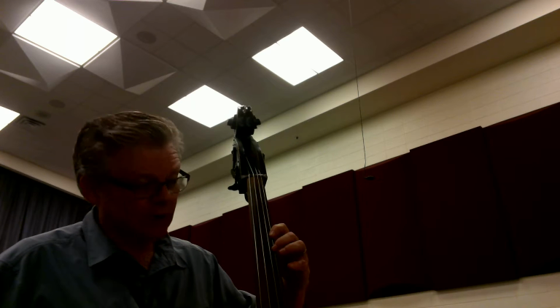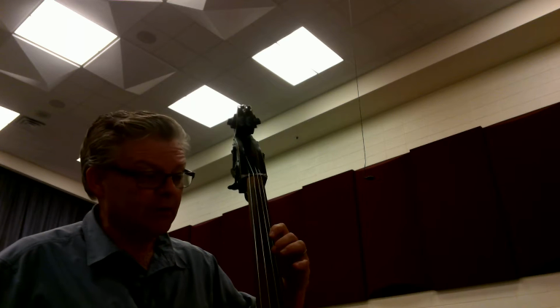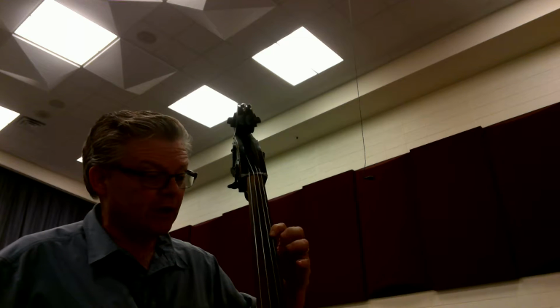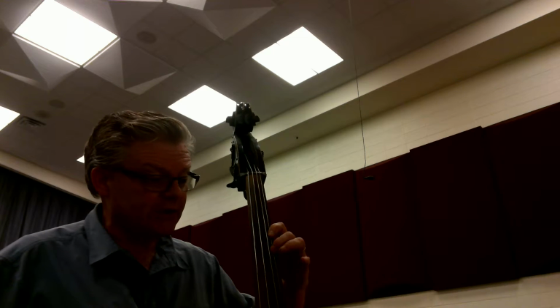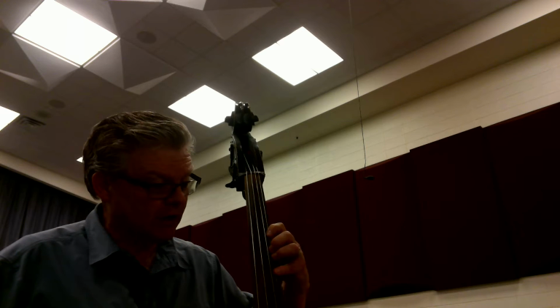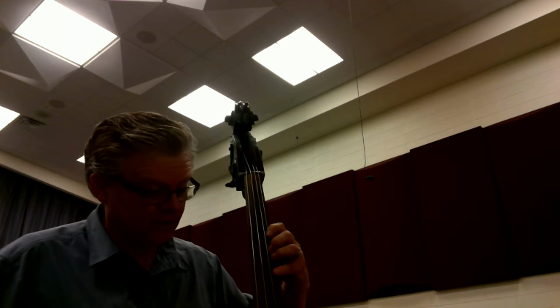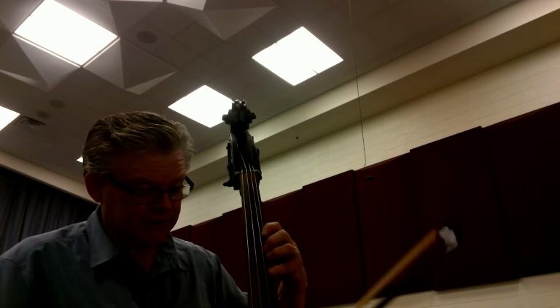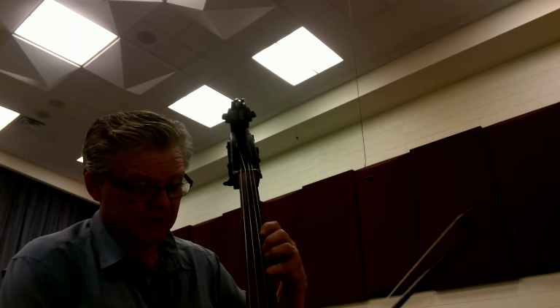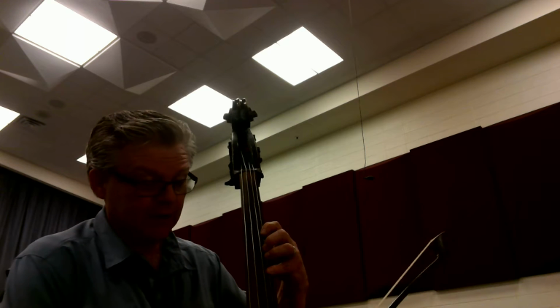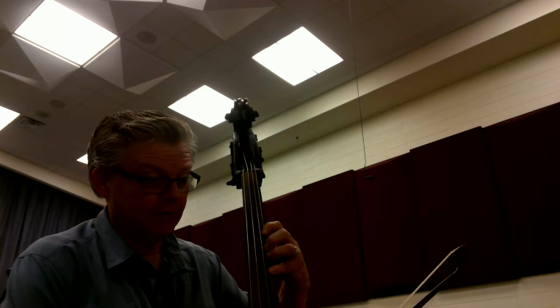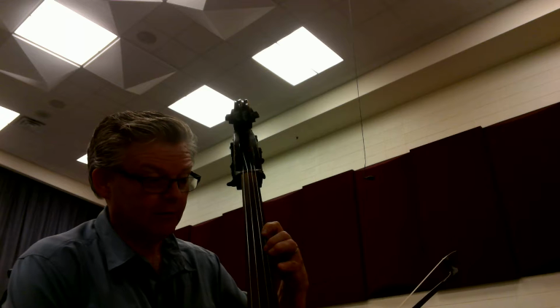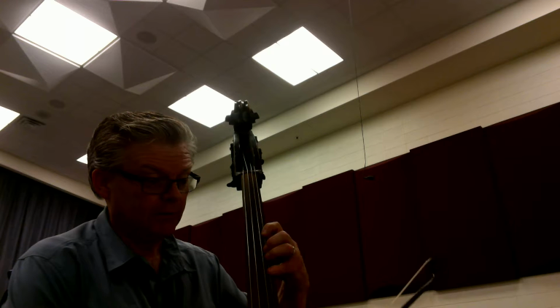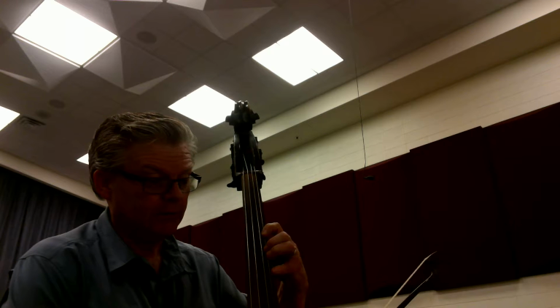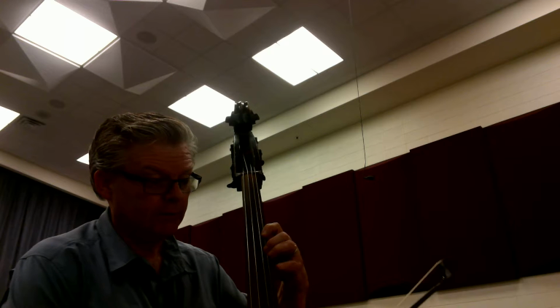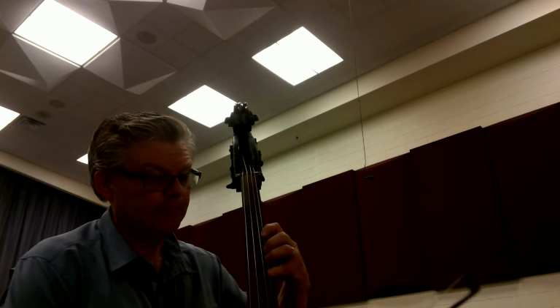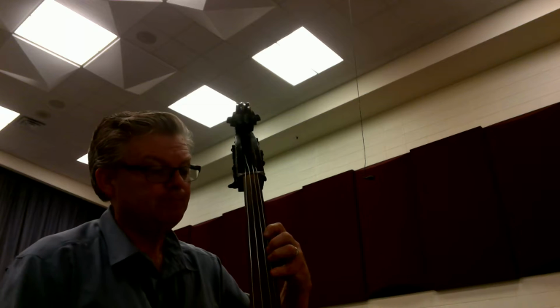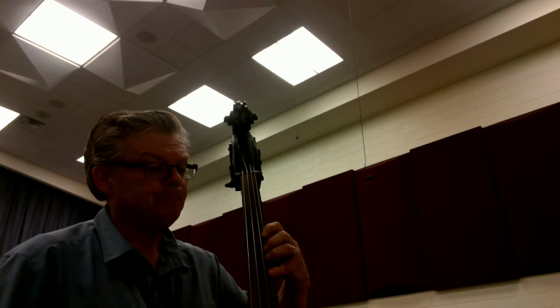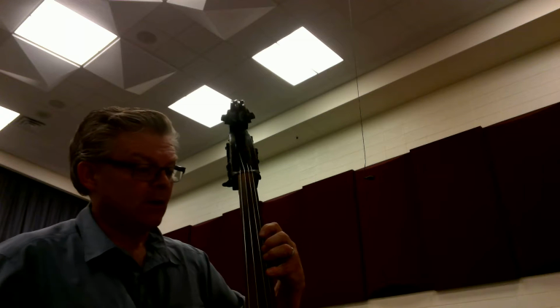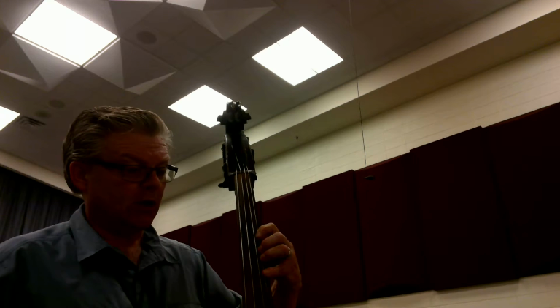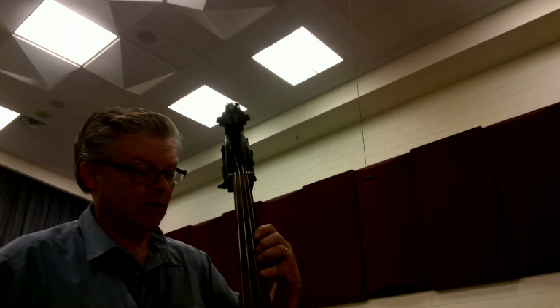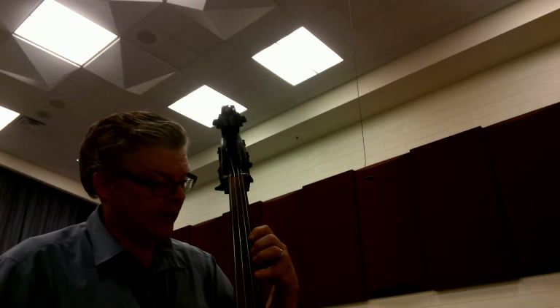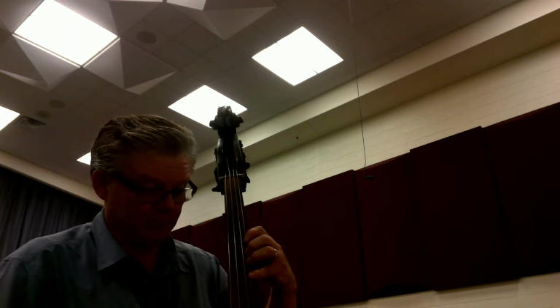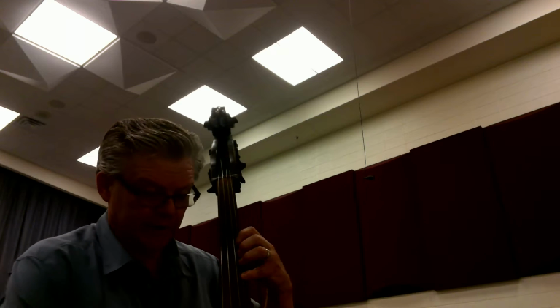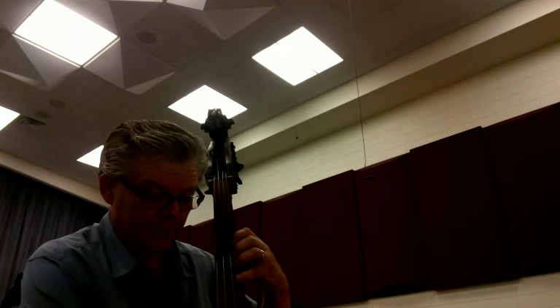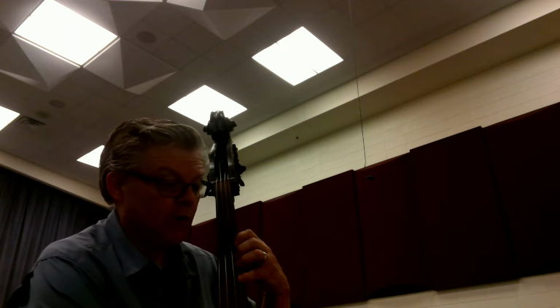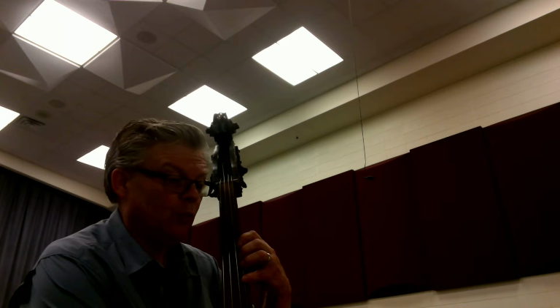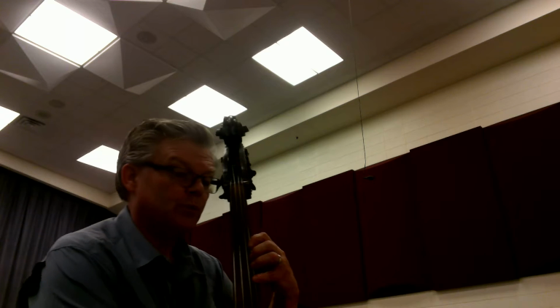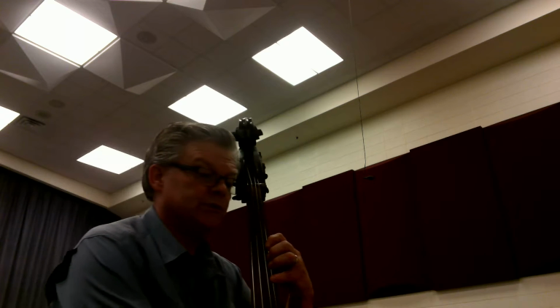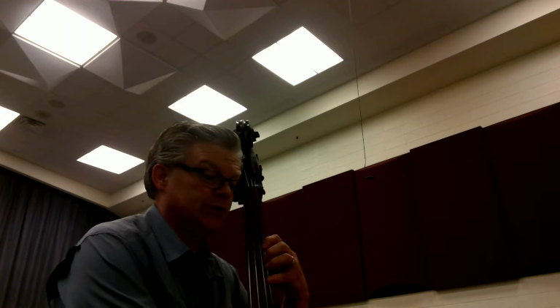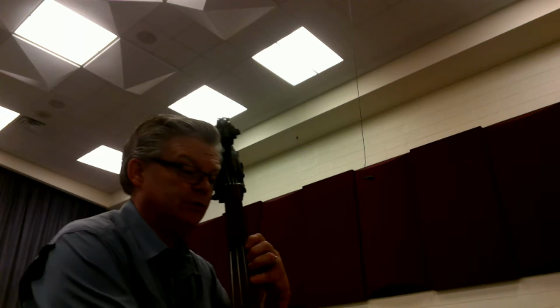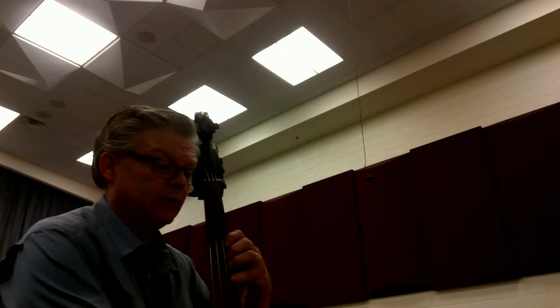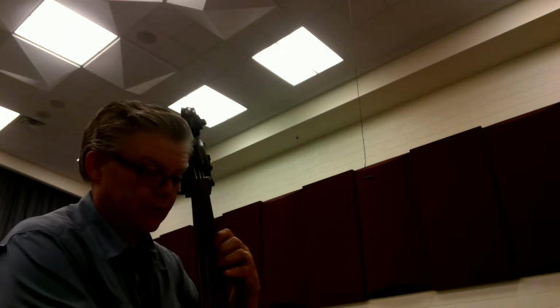Here we go. Let's get ourselves set up. Ready? Two, three.